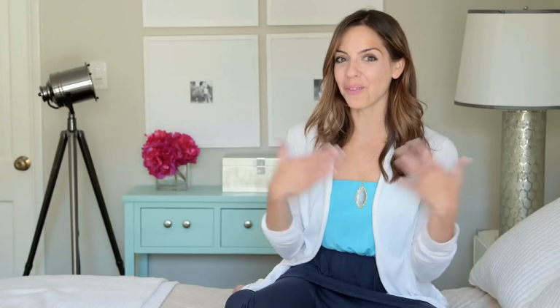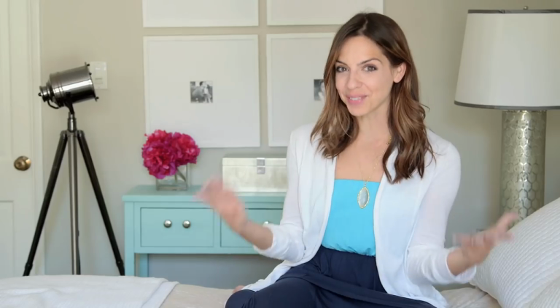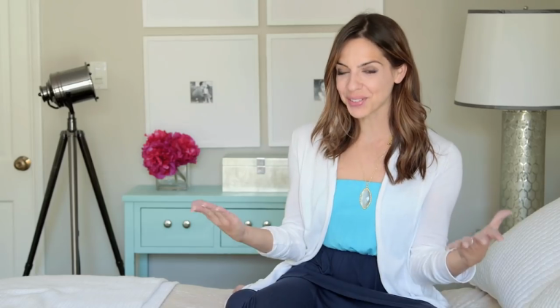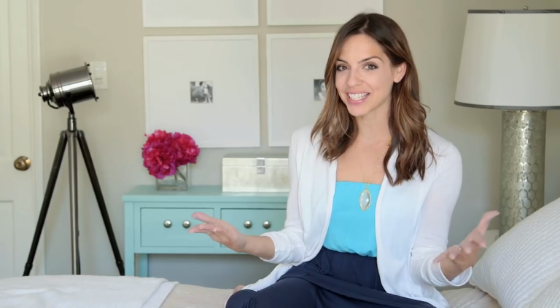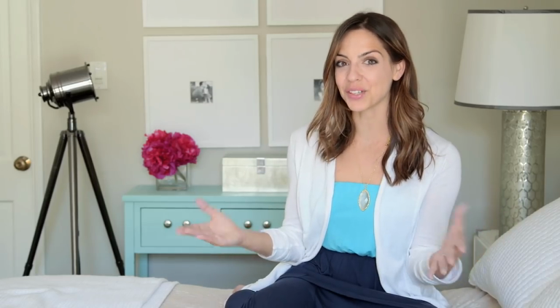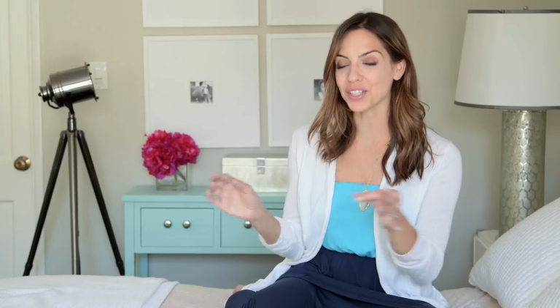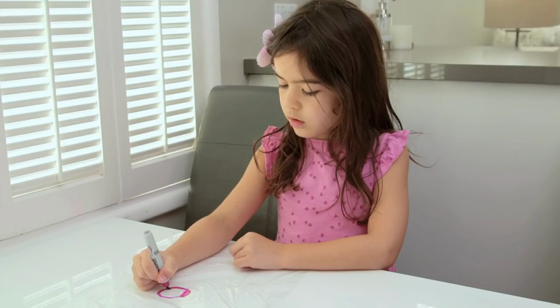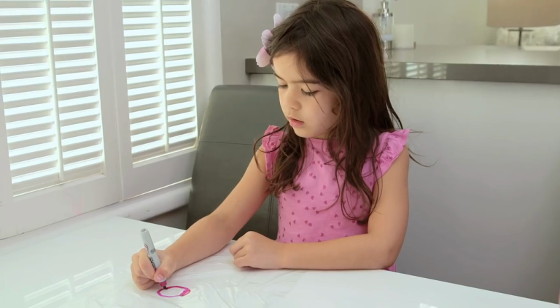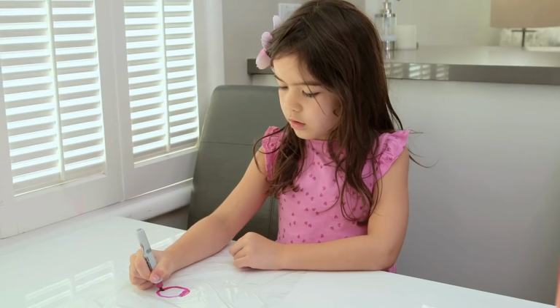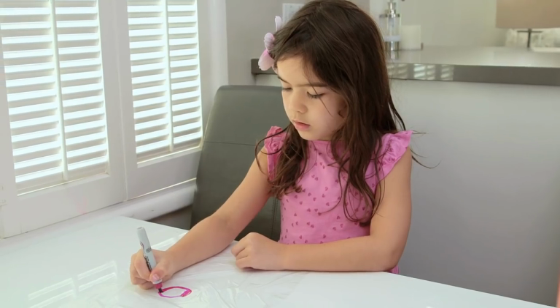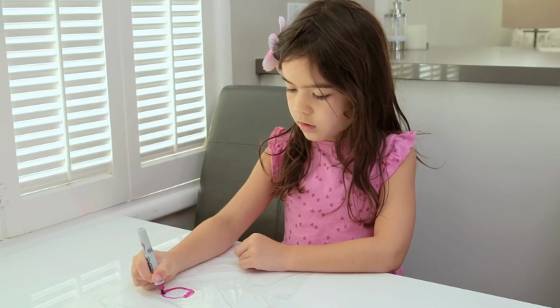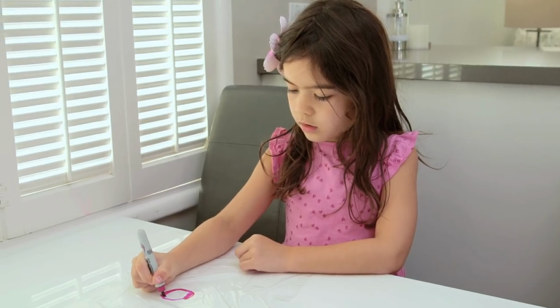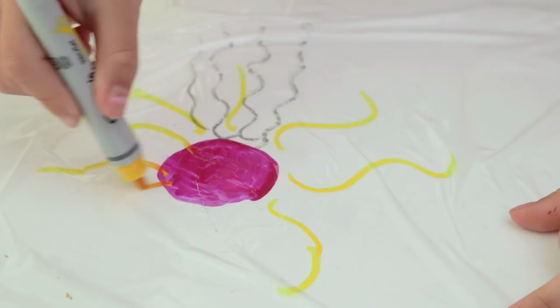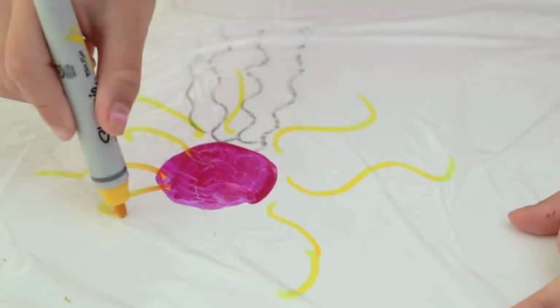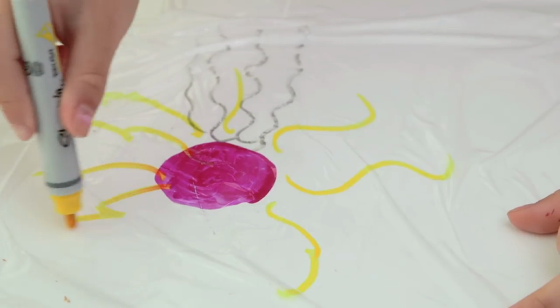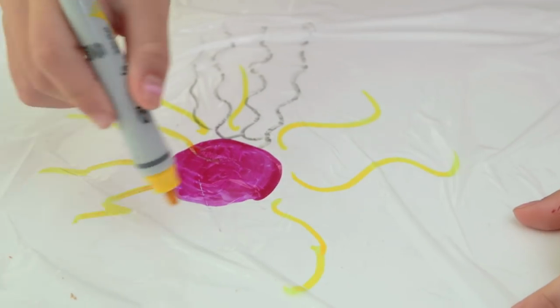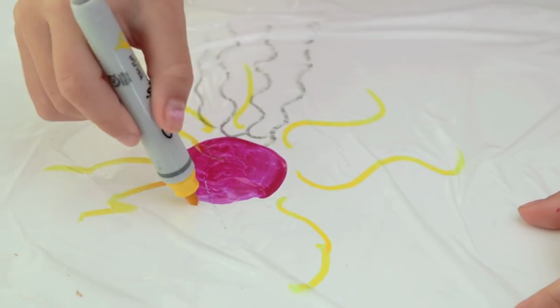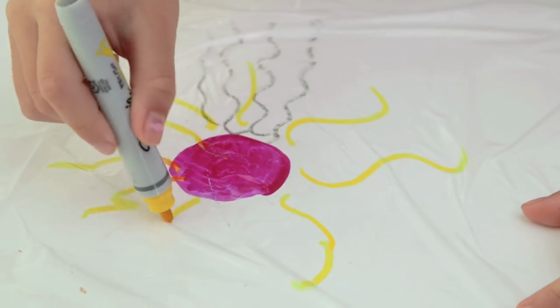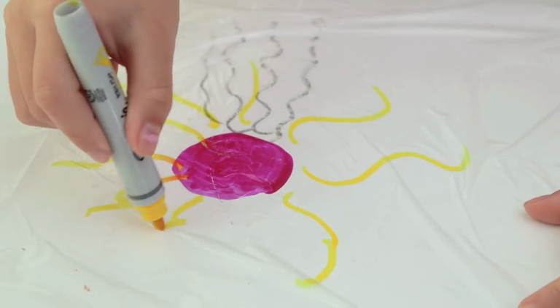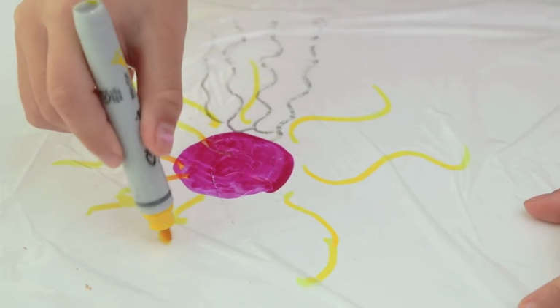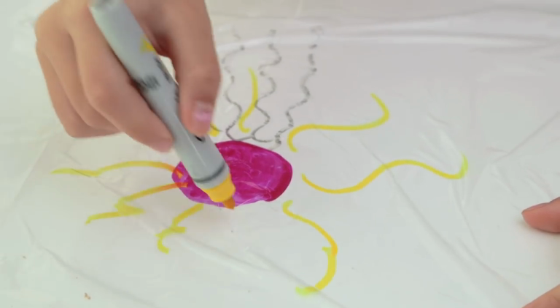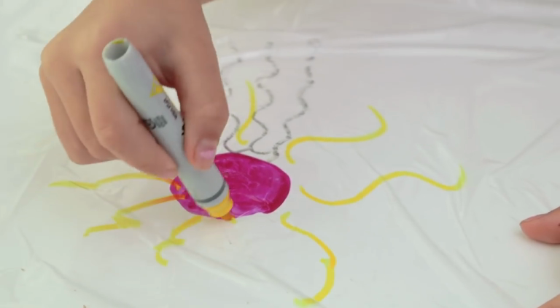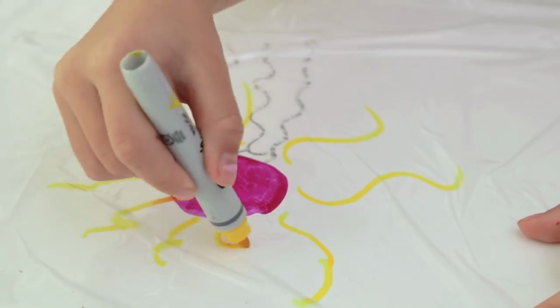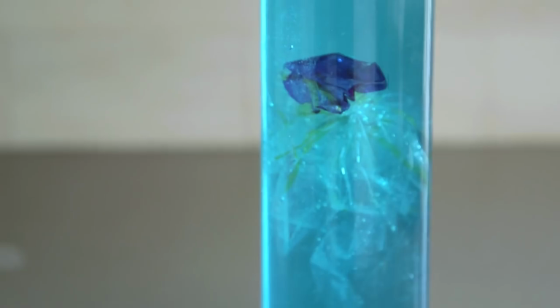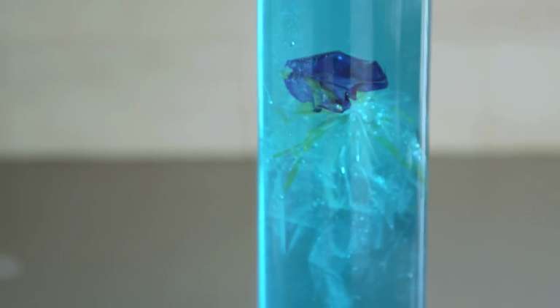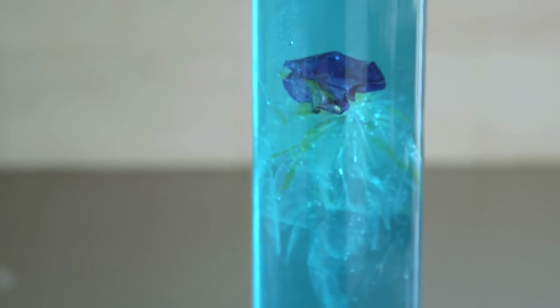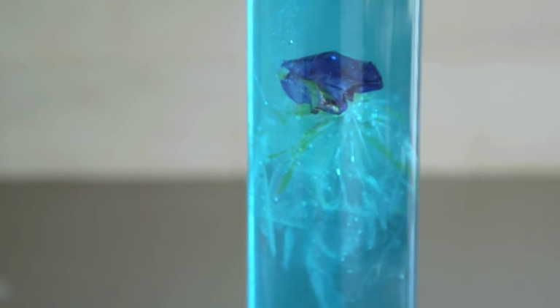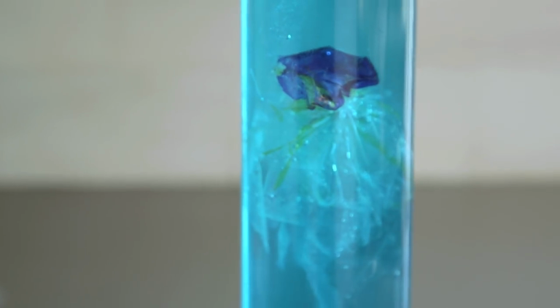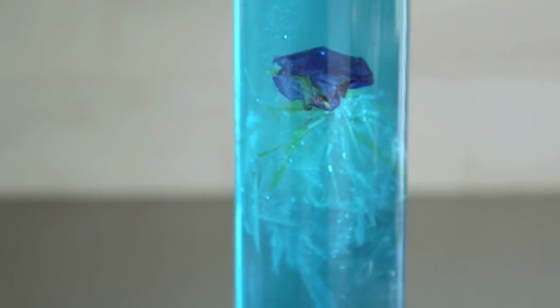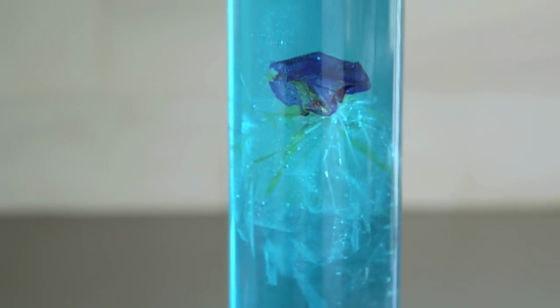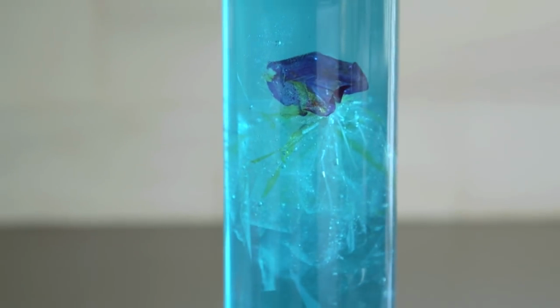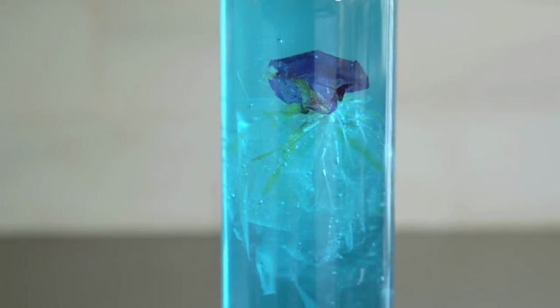And then finally, one more twist — you can use a Sharpie to color in the head before filling it with water. How cool does this look? Whoa!